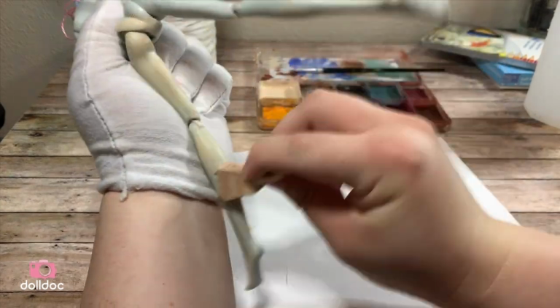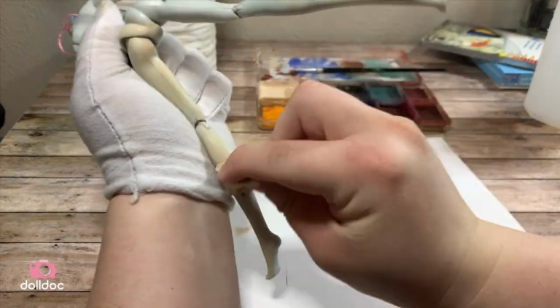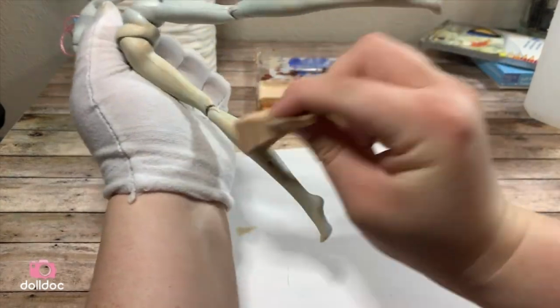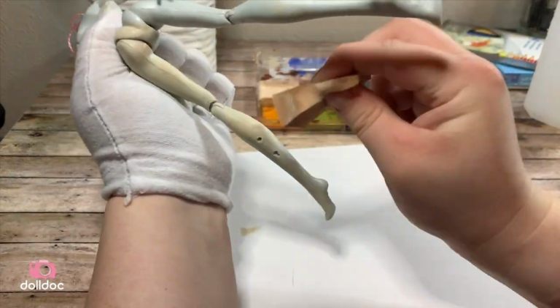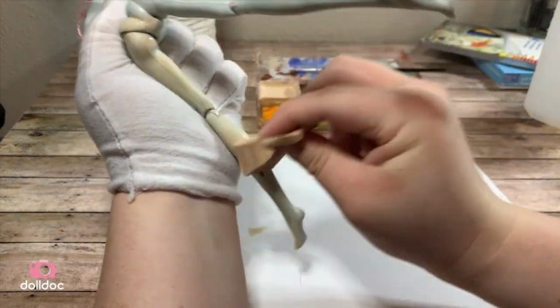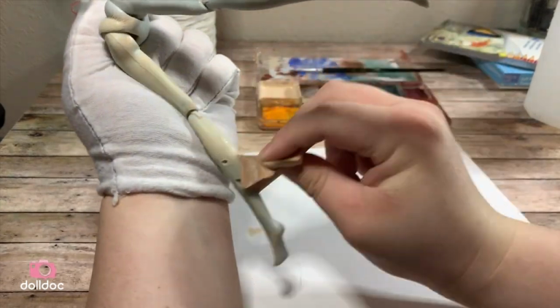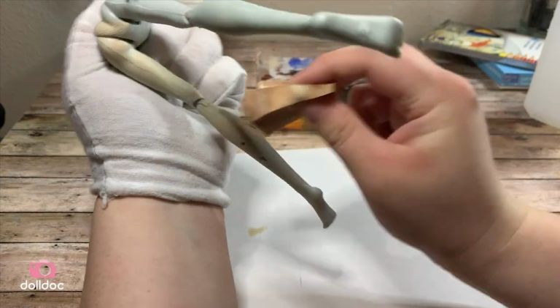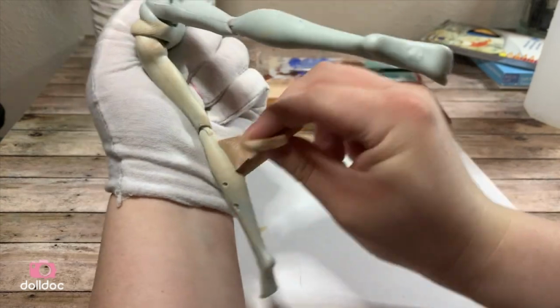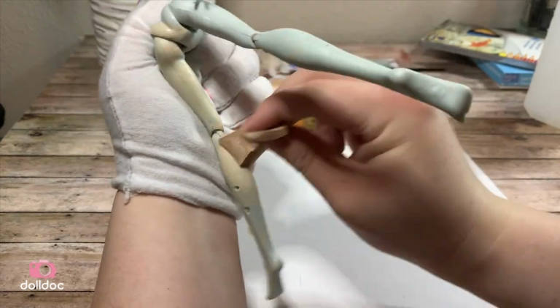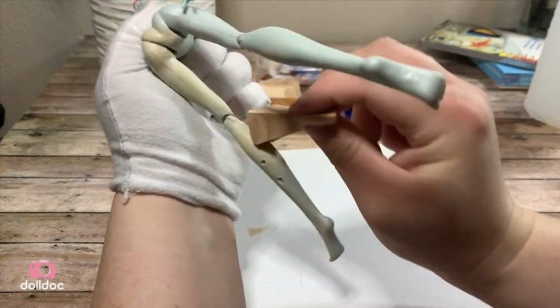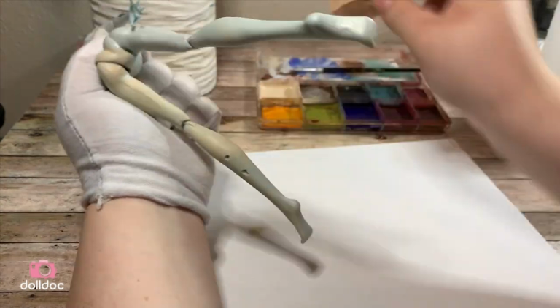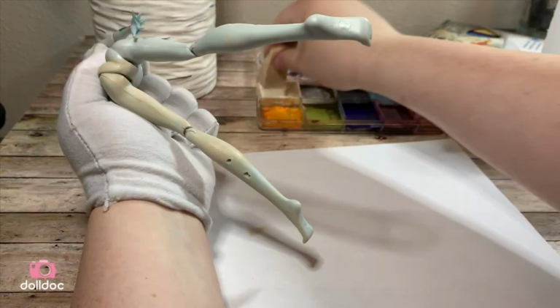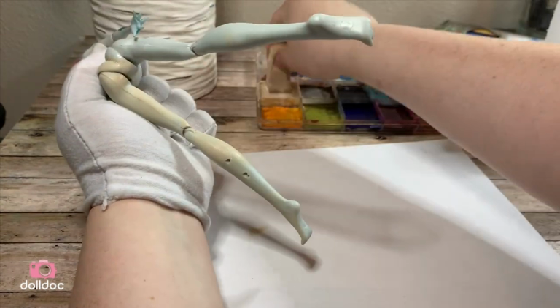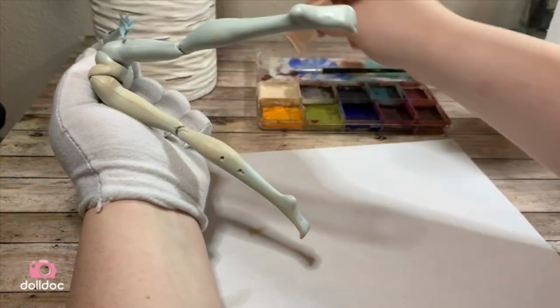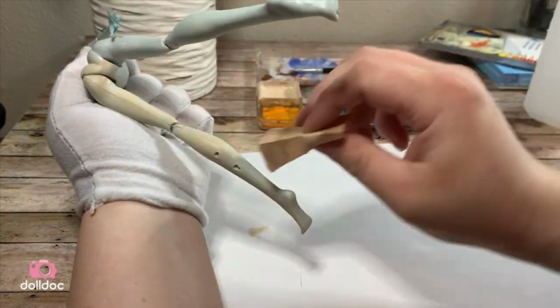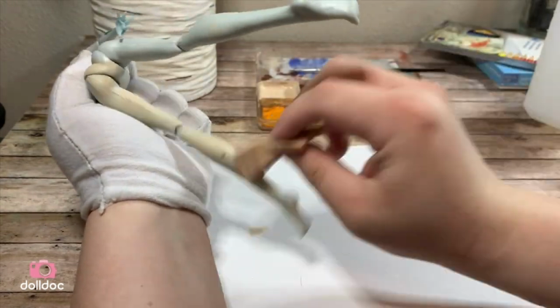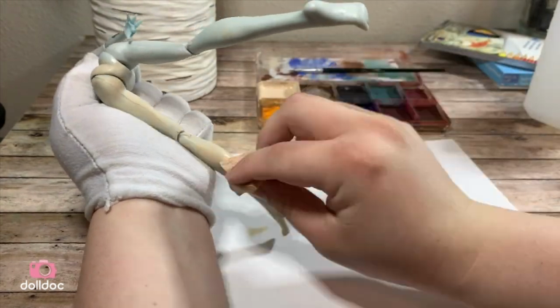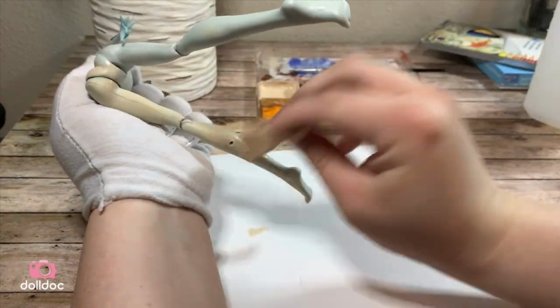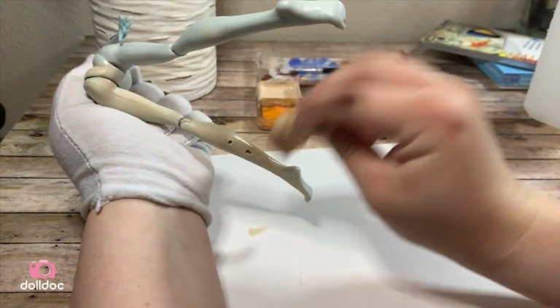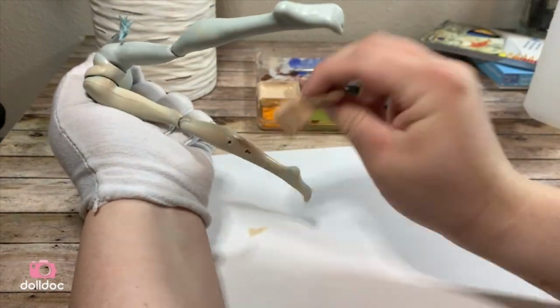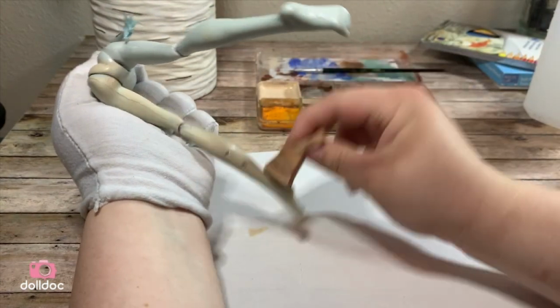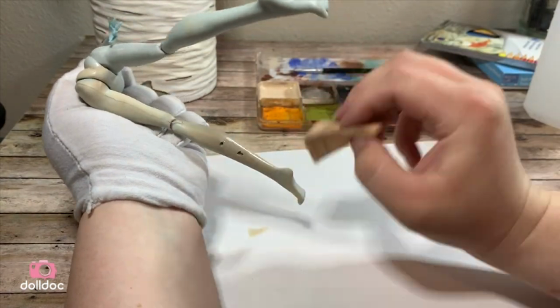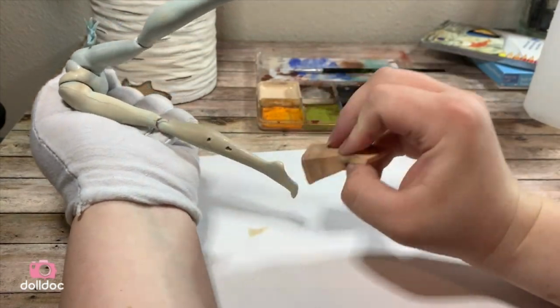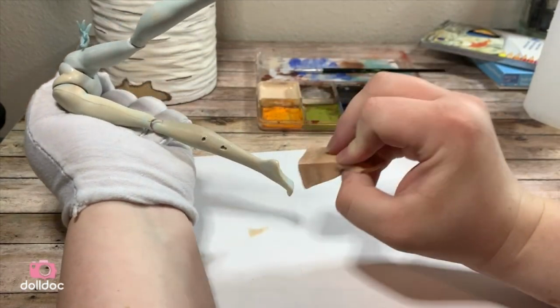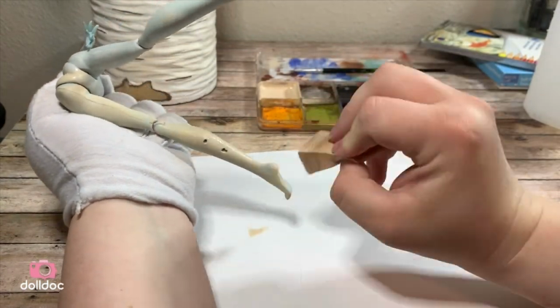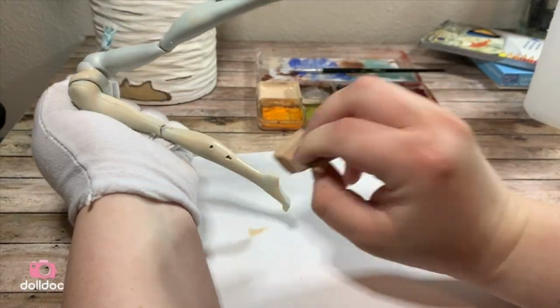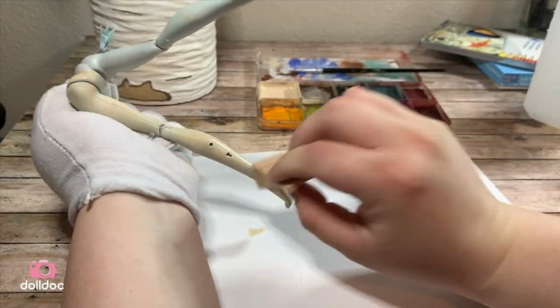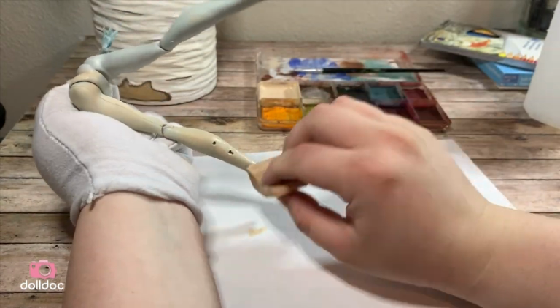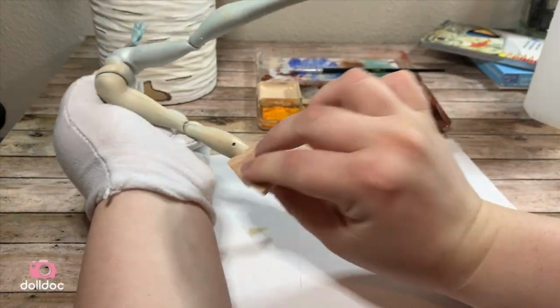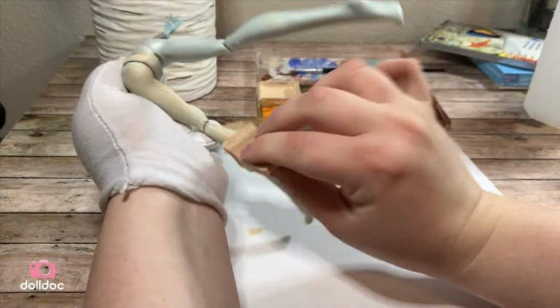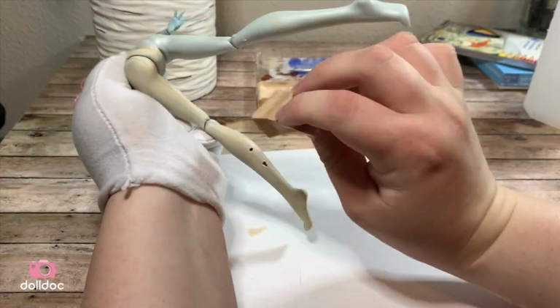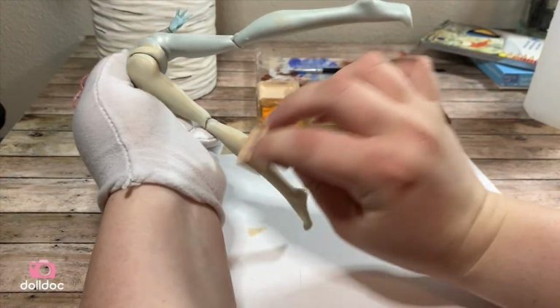The first layer might look a little splotchy, but don't worry — once you have the second layer, things will look a lot more even.